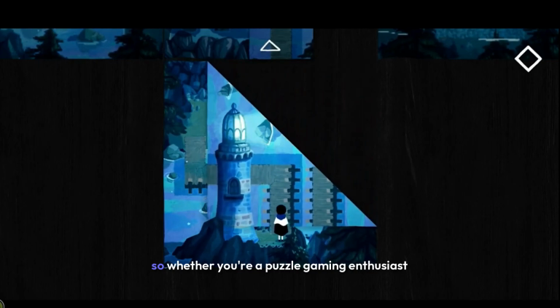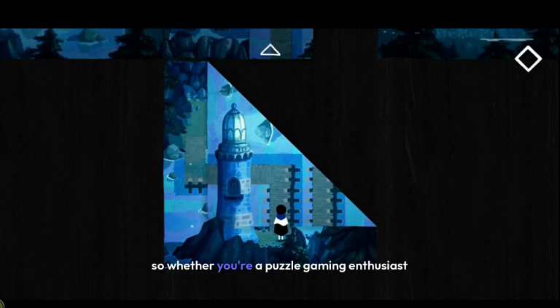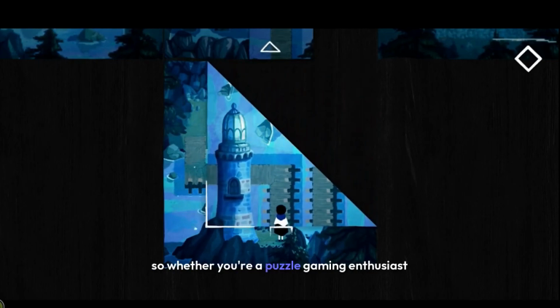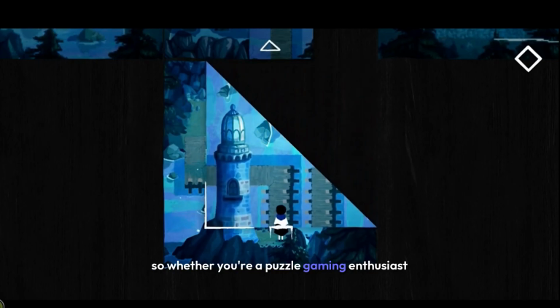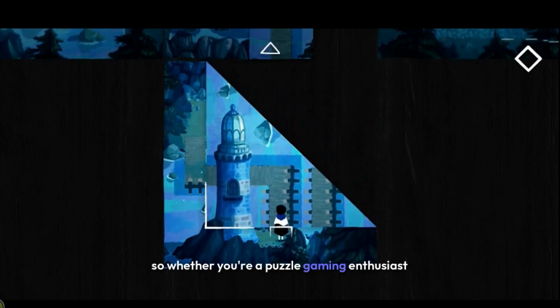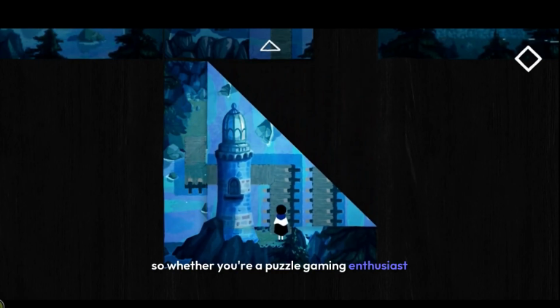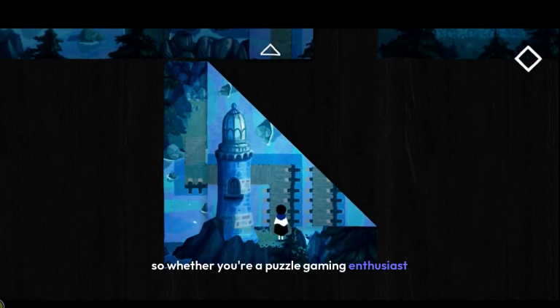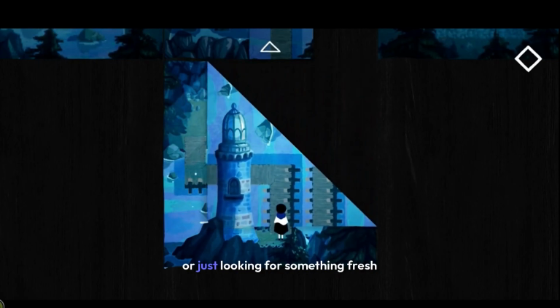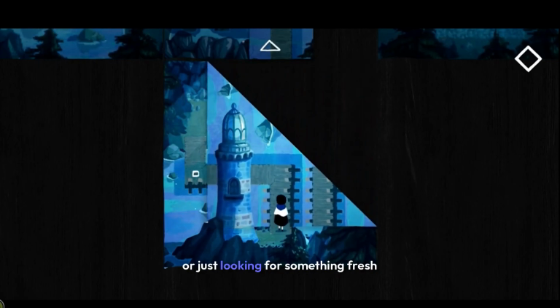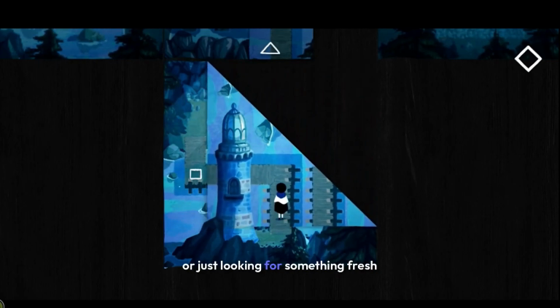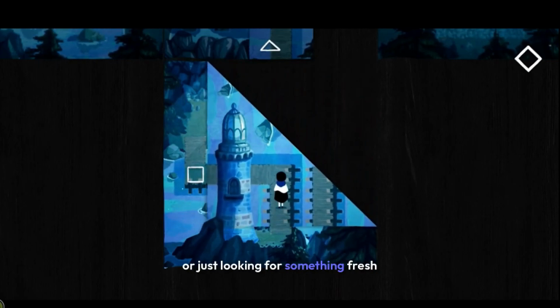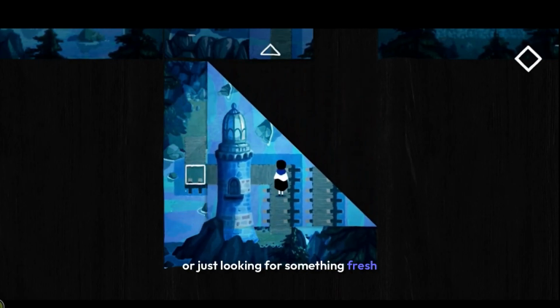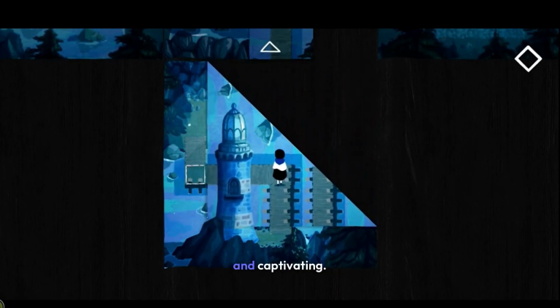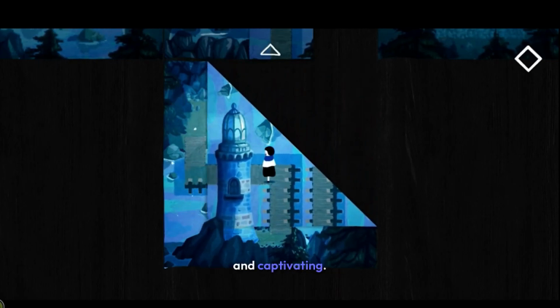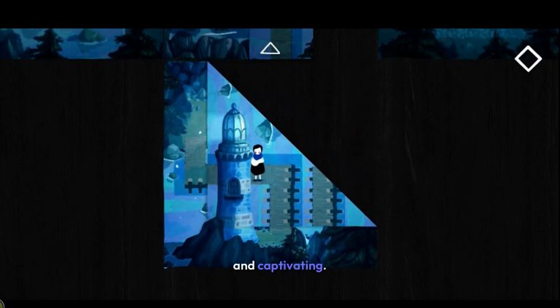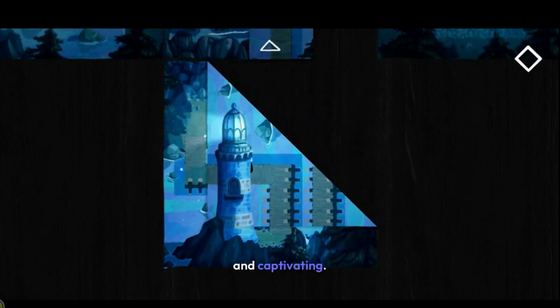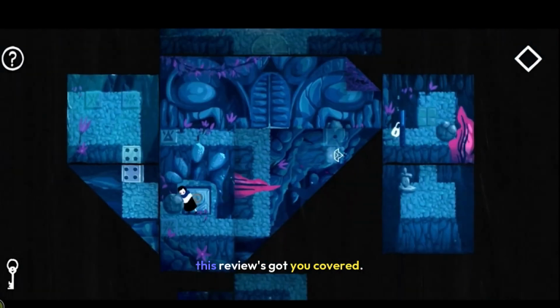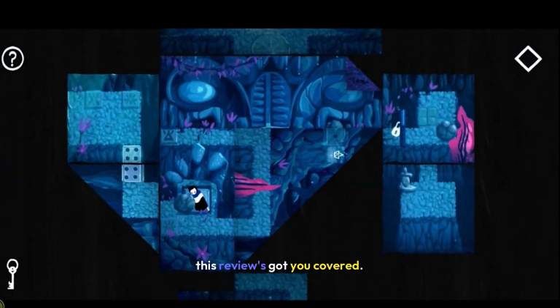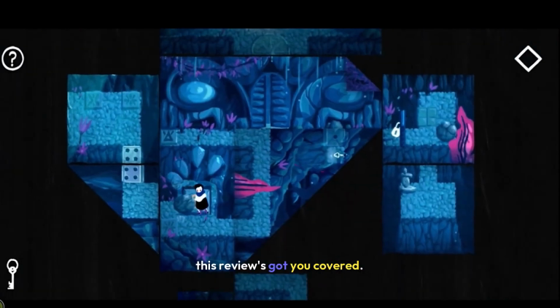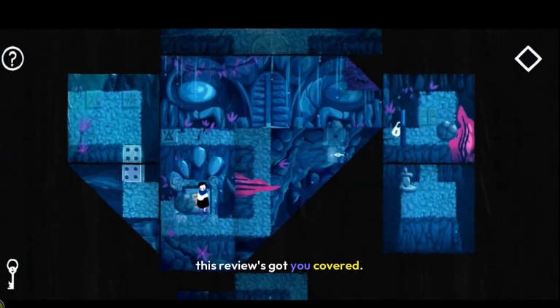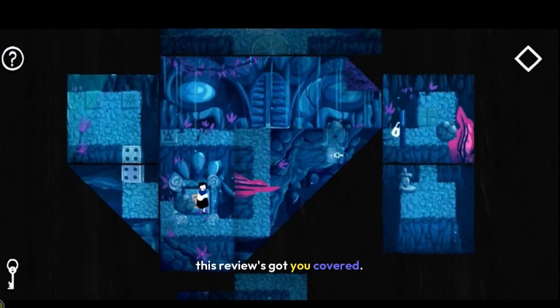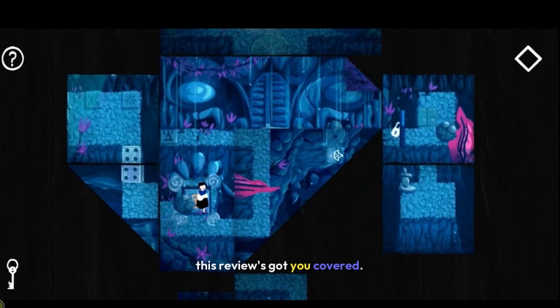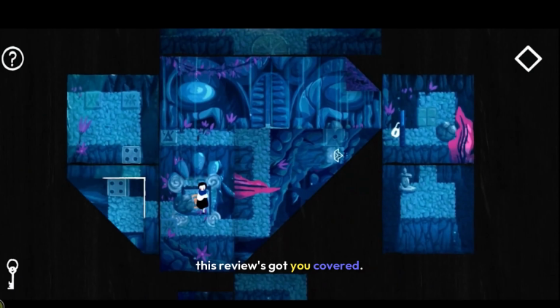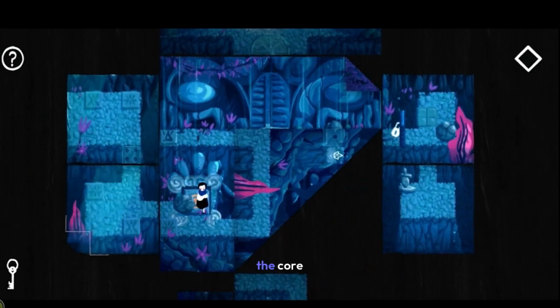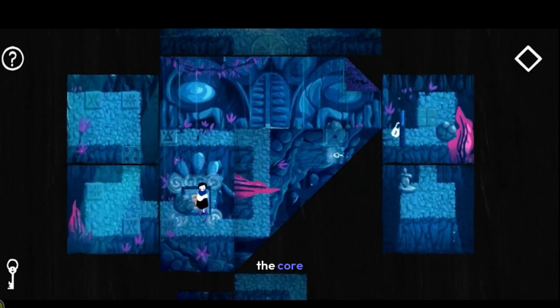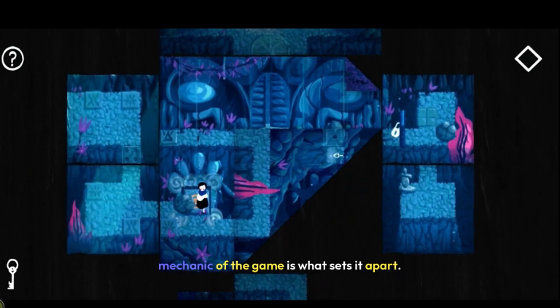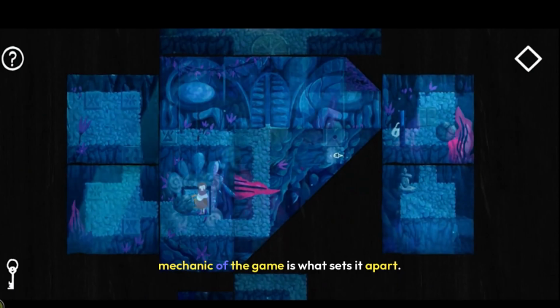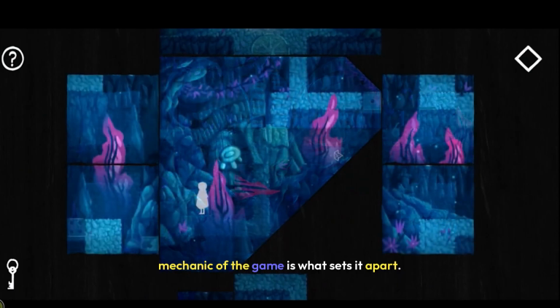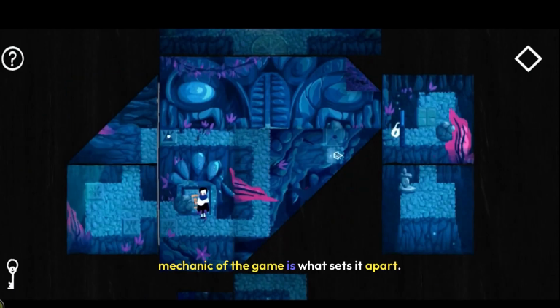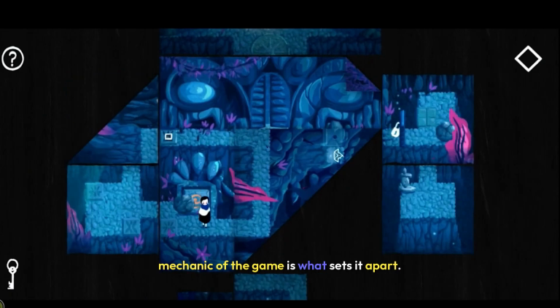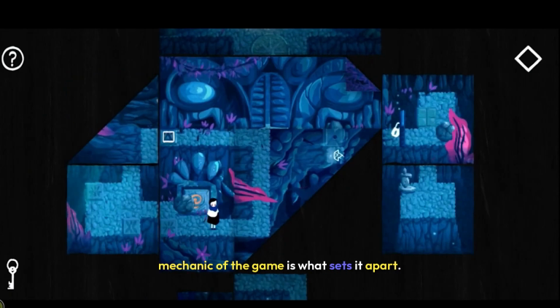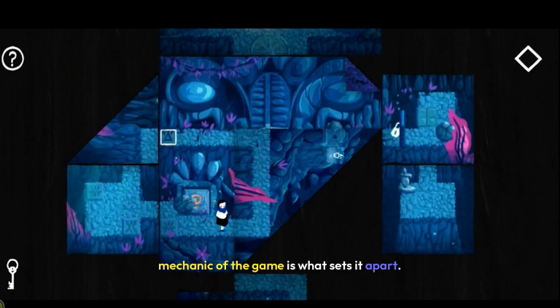So whether you're a puzzle gaming enthusiast or just looking for something fresh and captivating, this review's got you covered. The core mechanic of the game is what sets it apart.